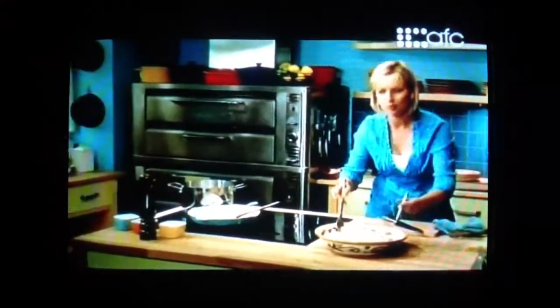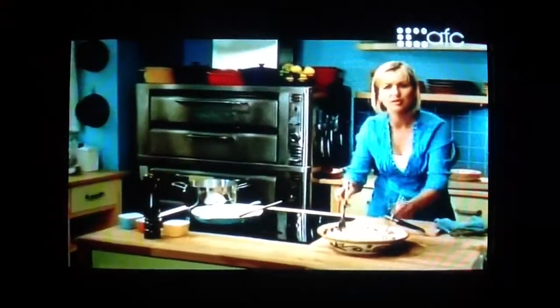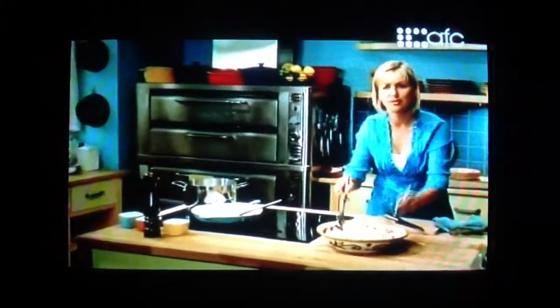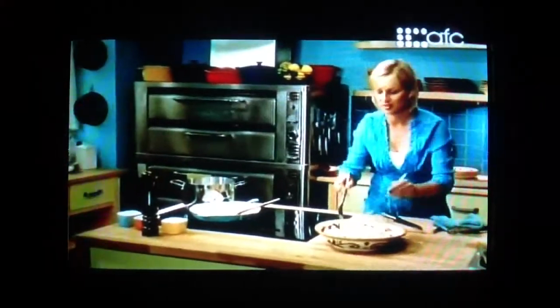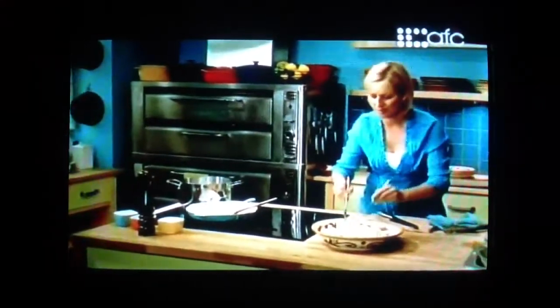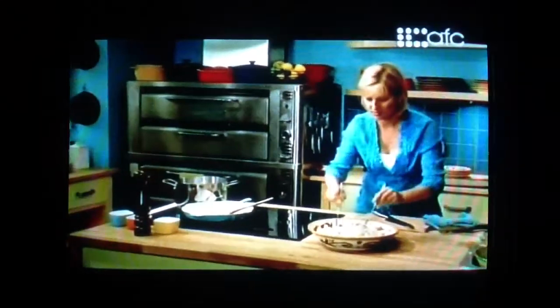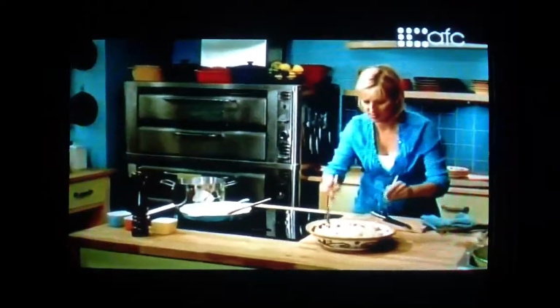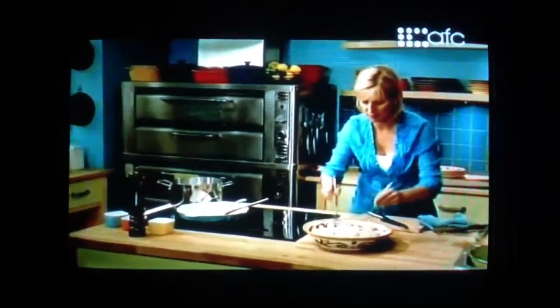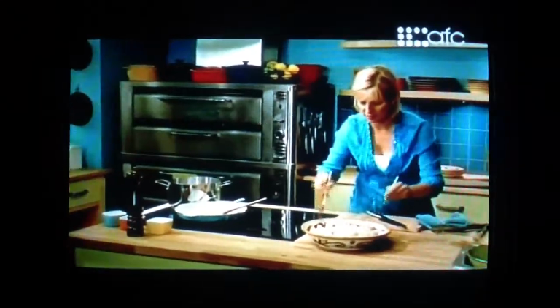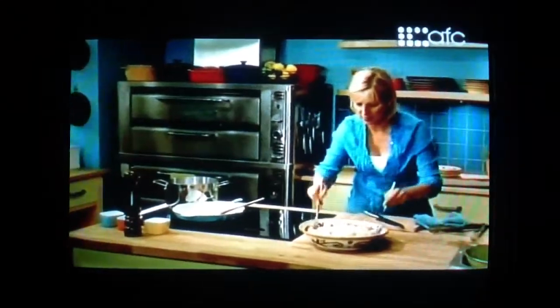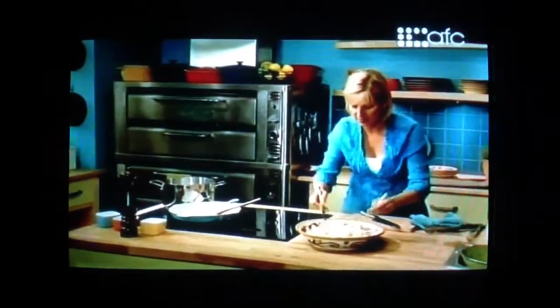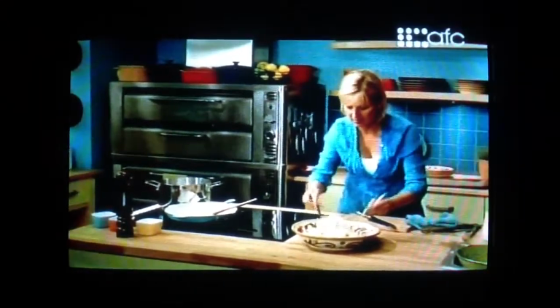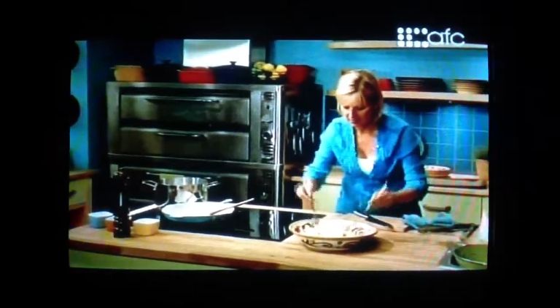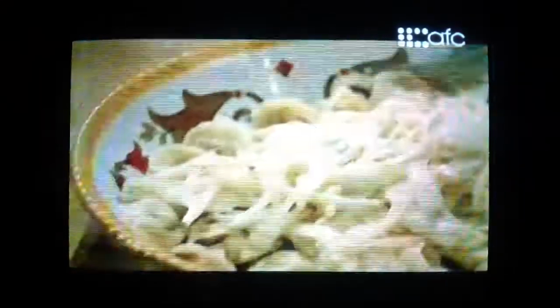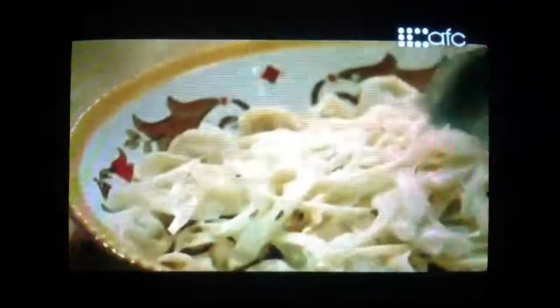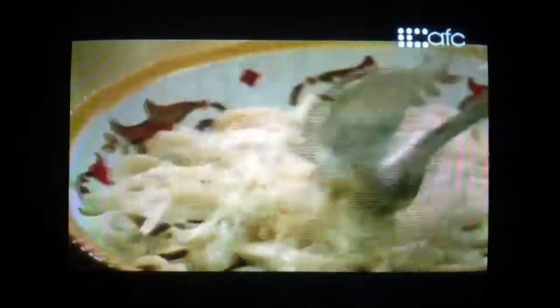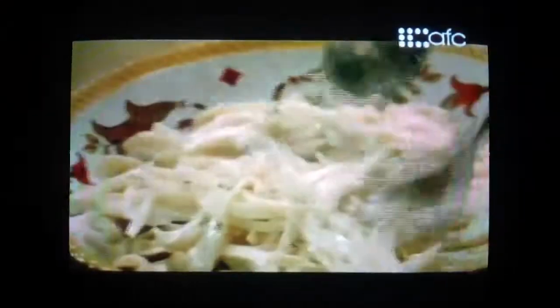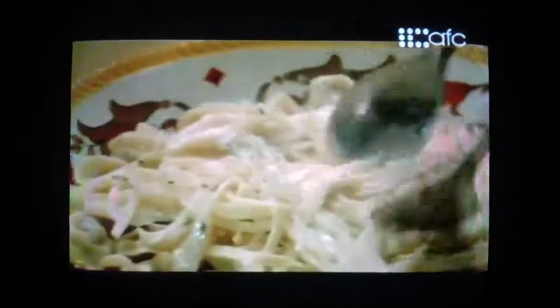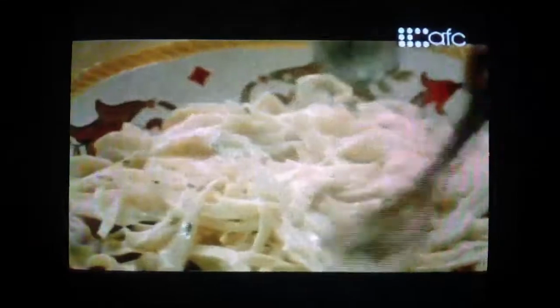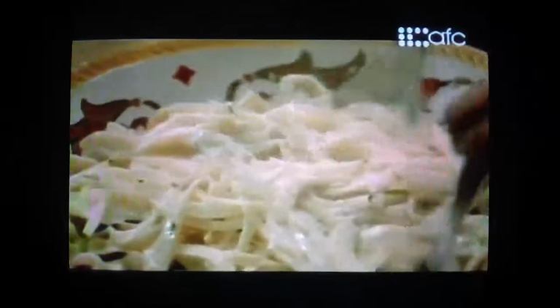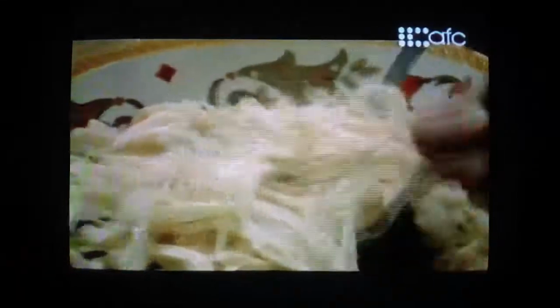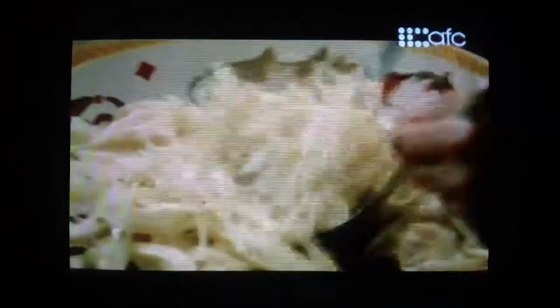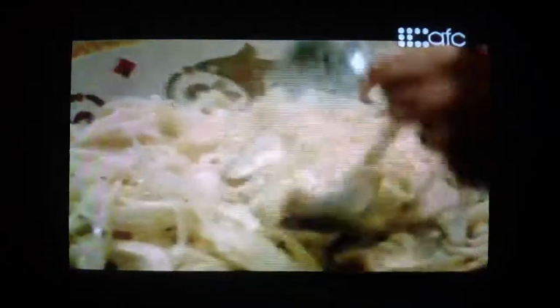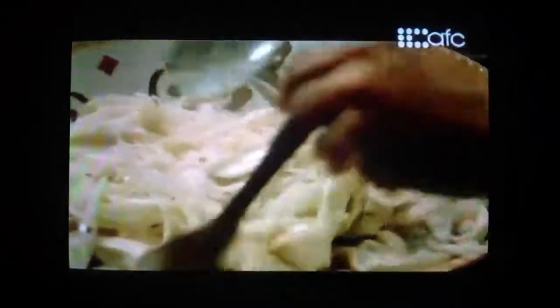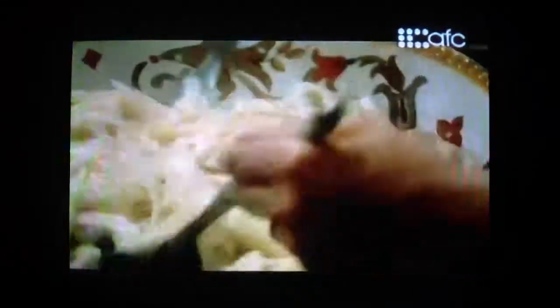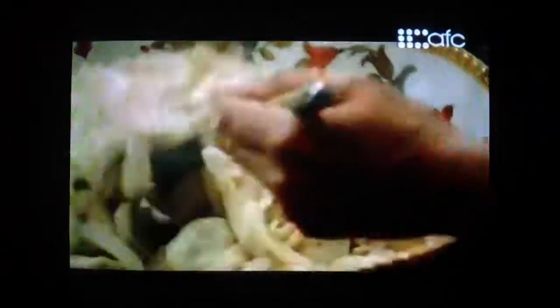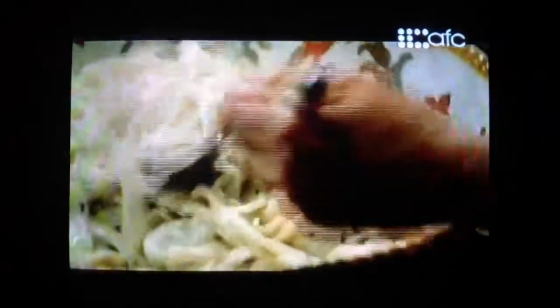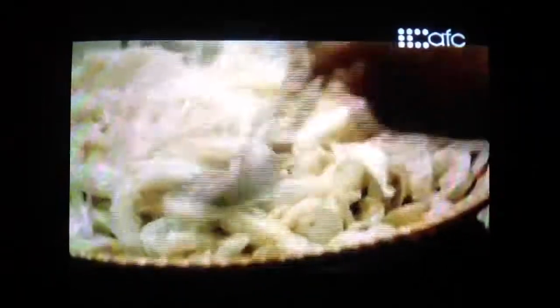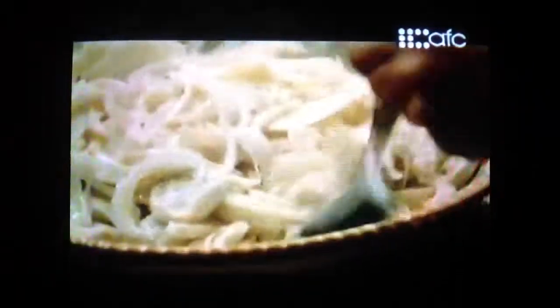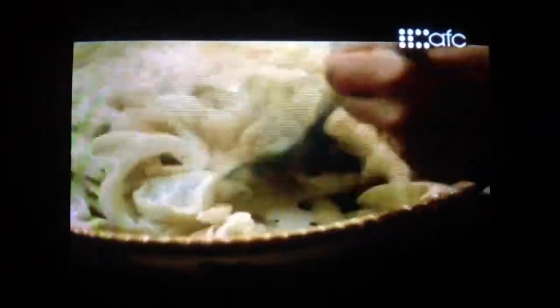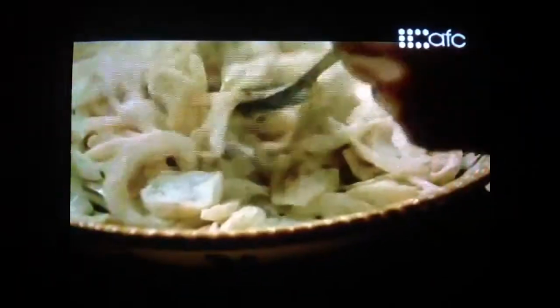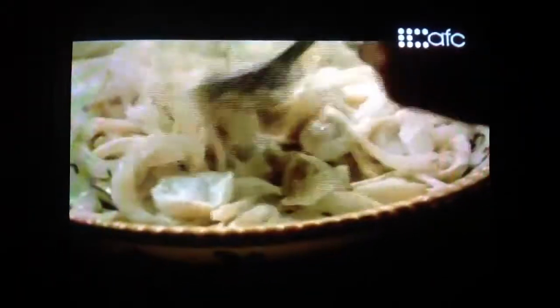This is a nice contrast to some of the typical pasta sauces you see. I do love a good tomato sauce with fresh pasta, but this is altogether different. This smells fantastic.